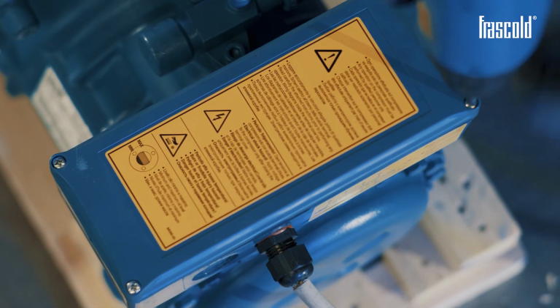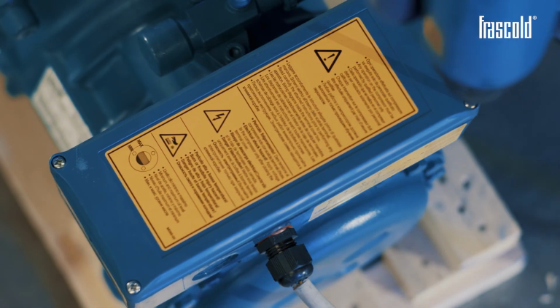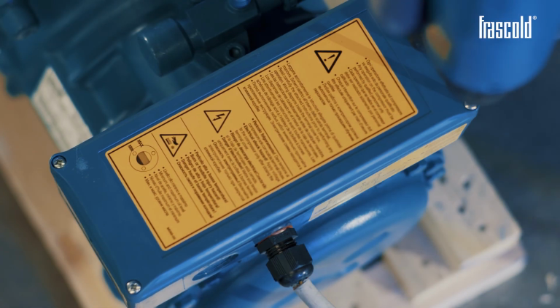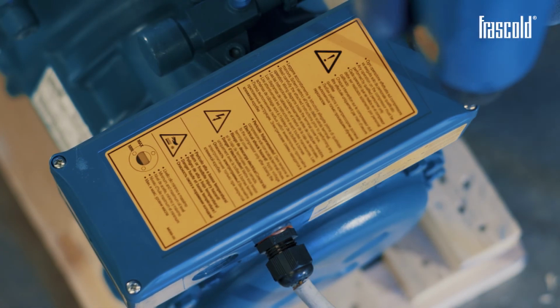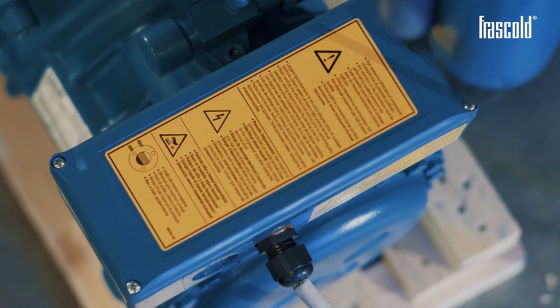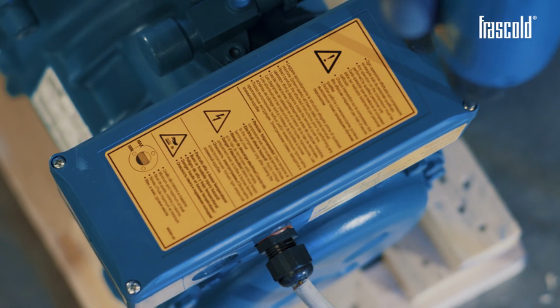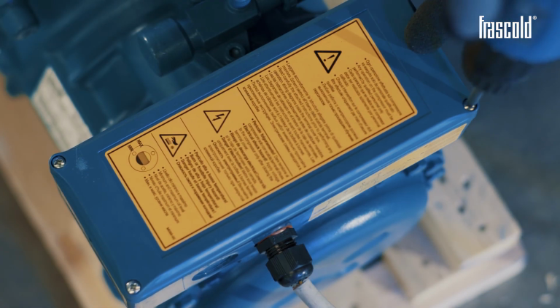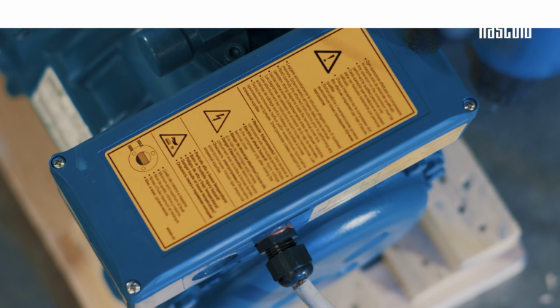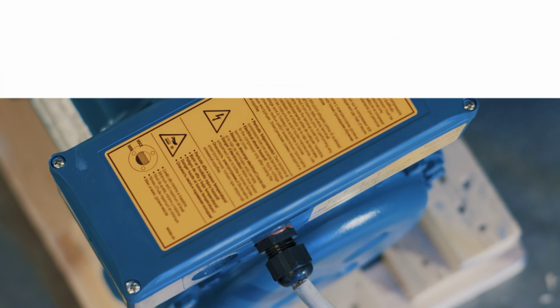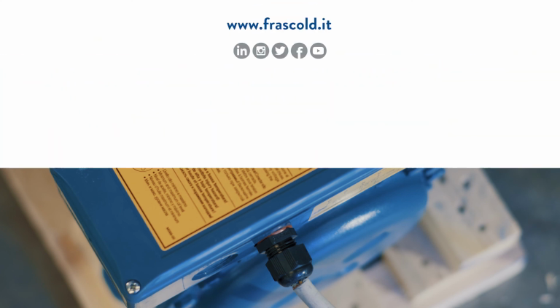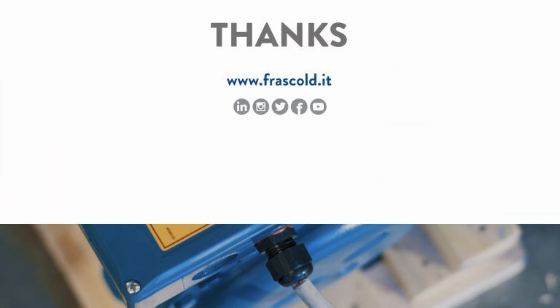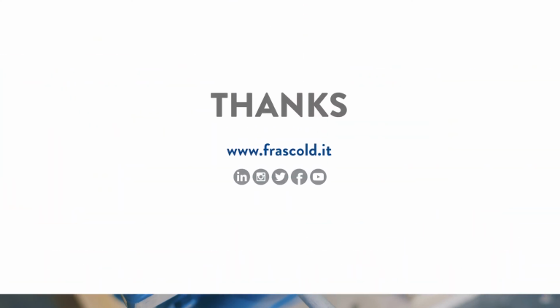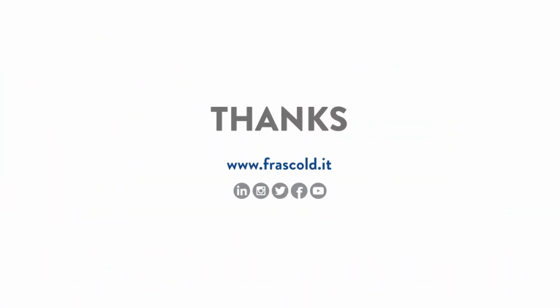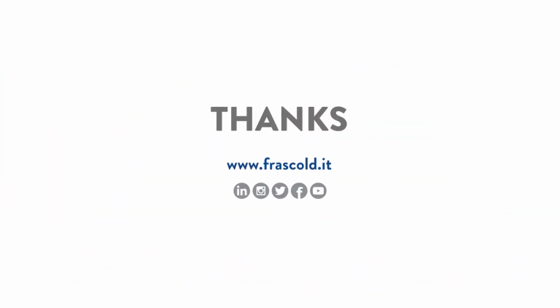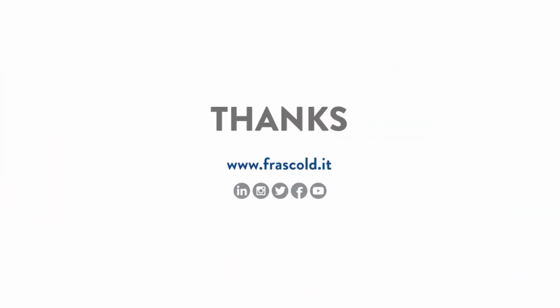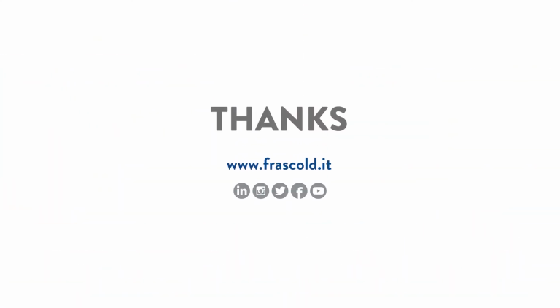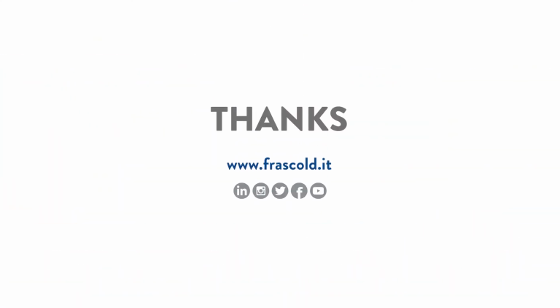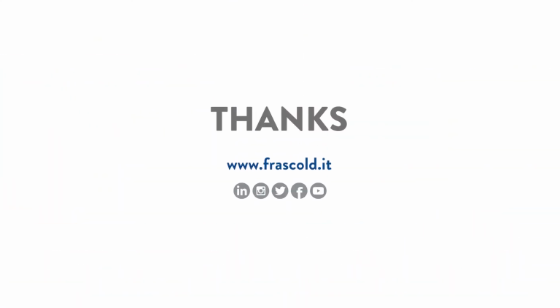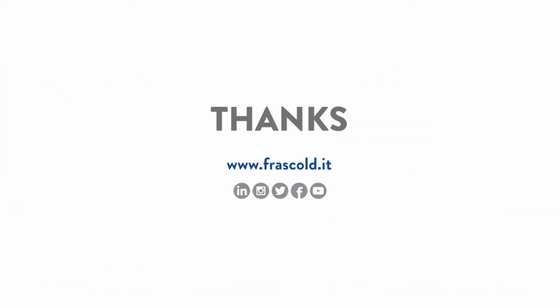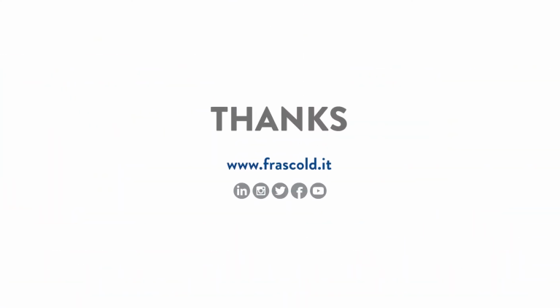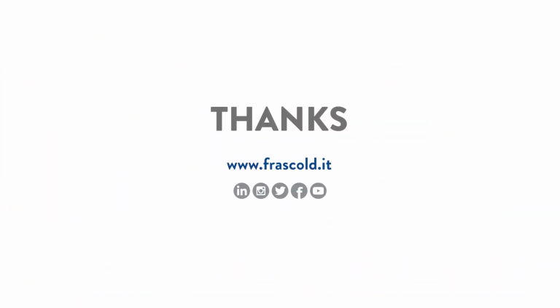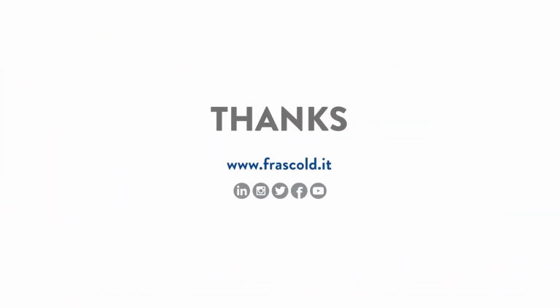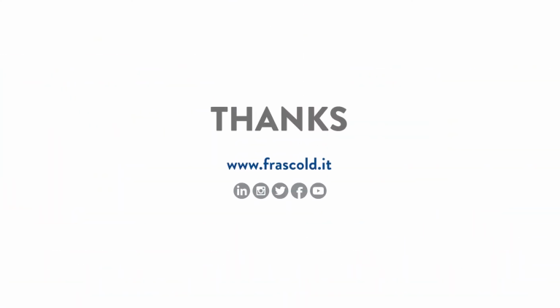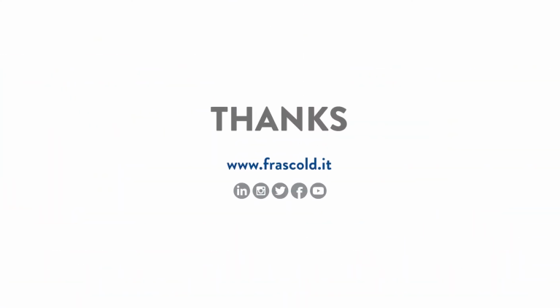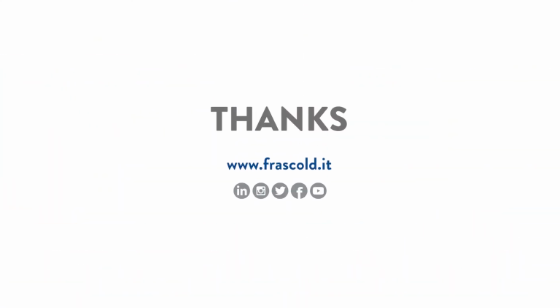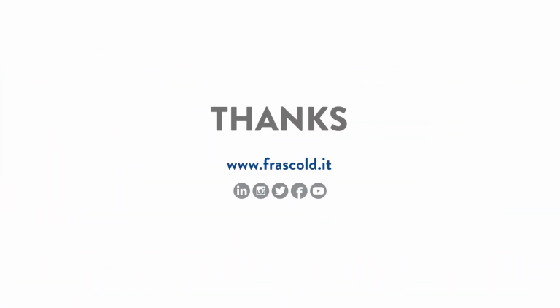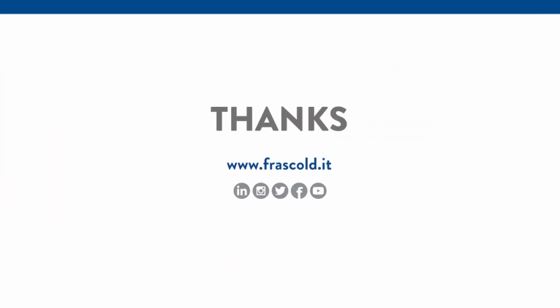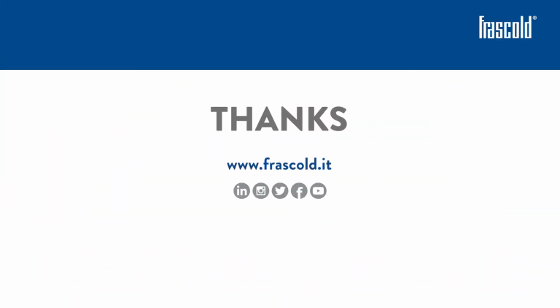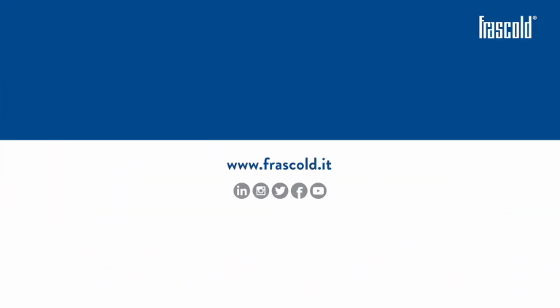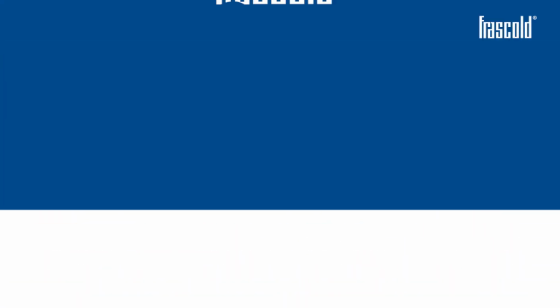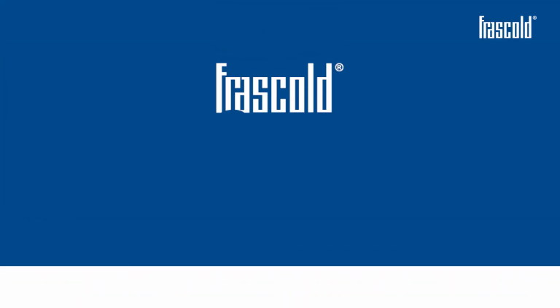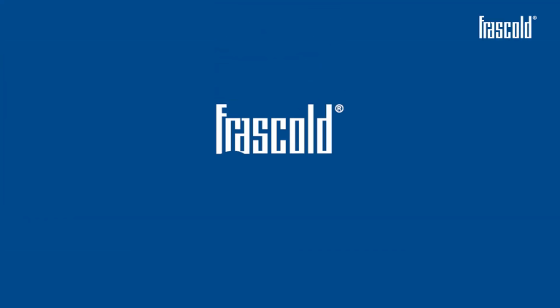If you liked this video, subscribe to the channel and discover all of Frascold's video trainings. Frascold — Blue is better.